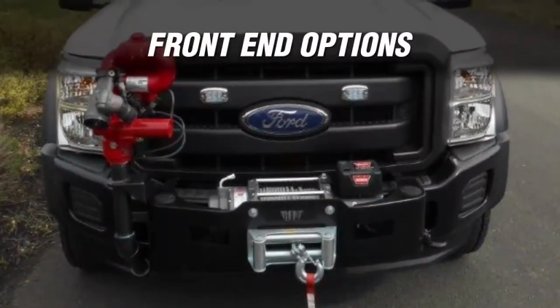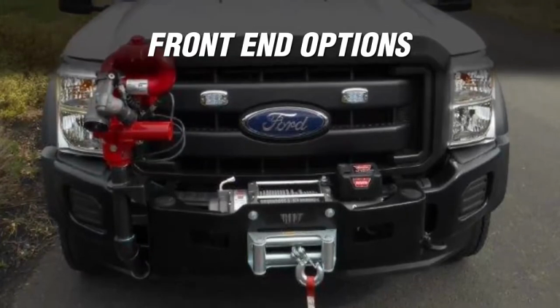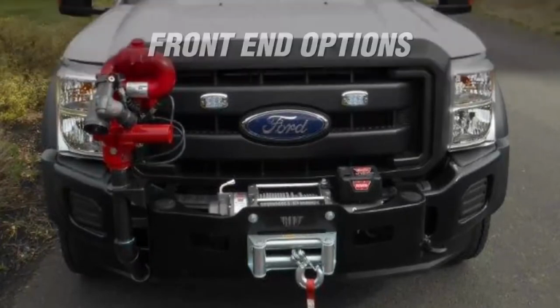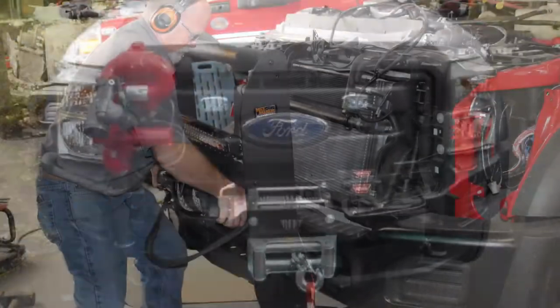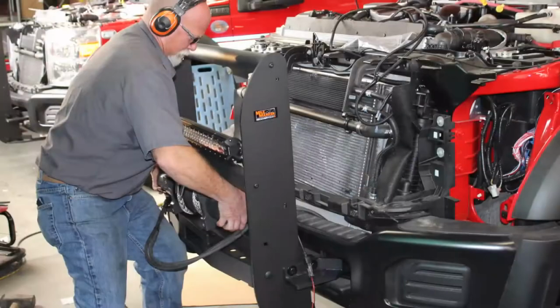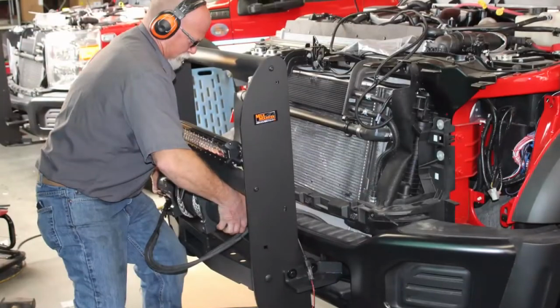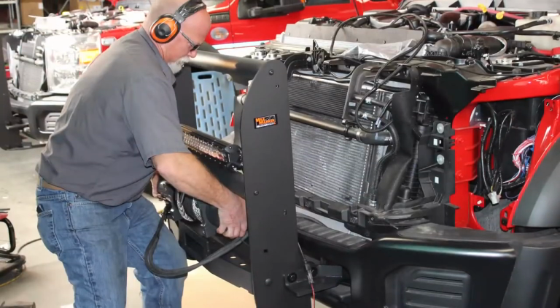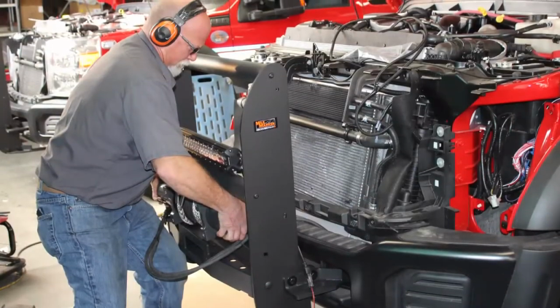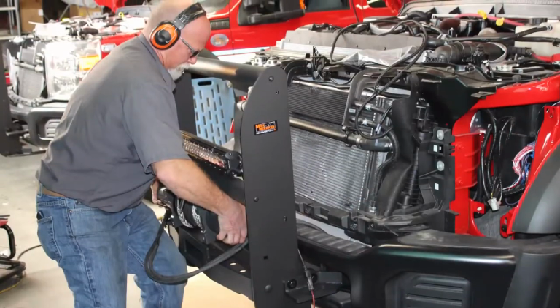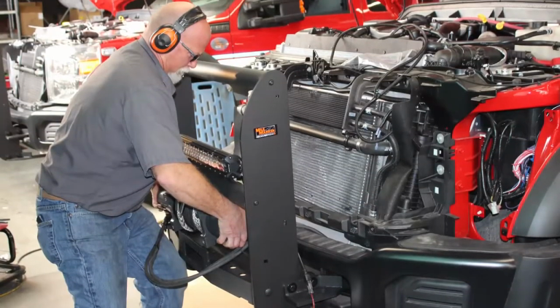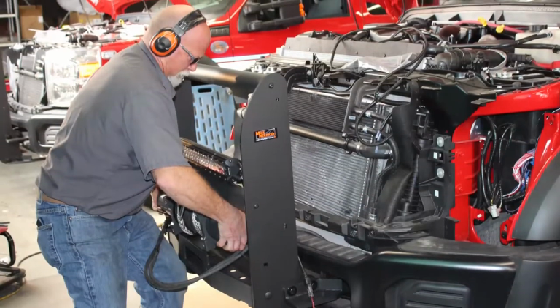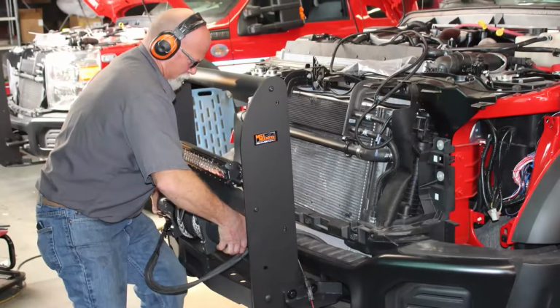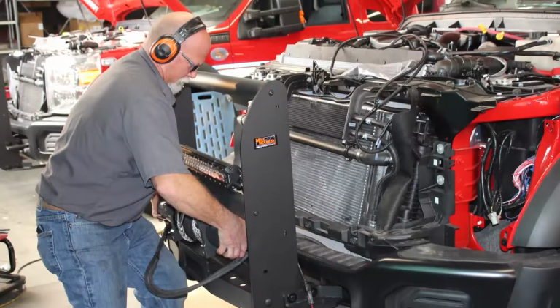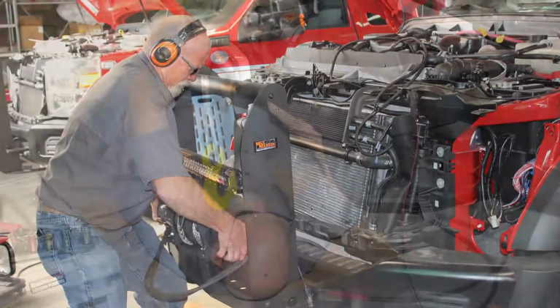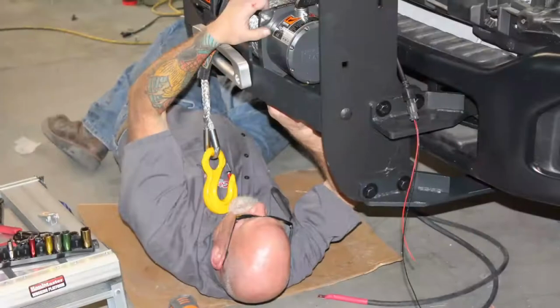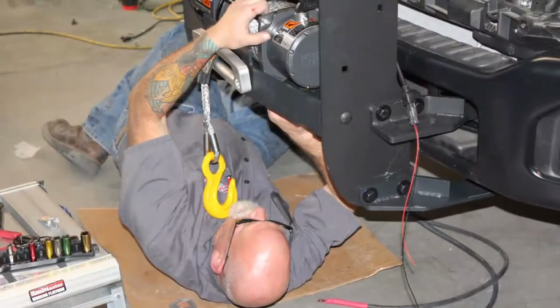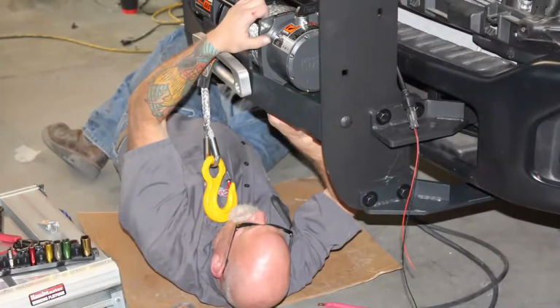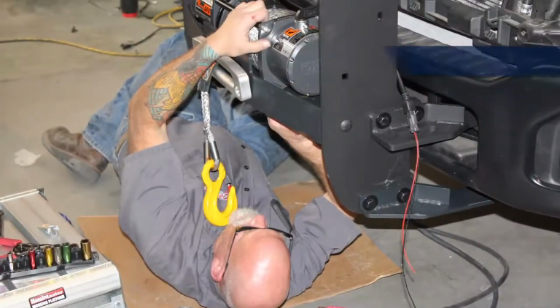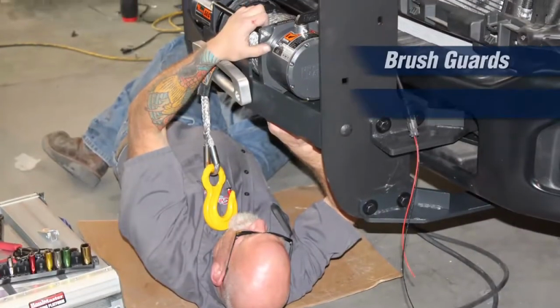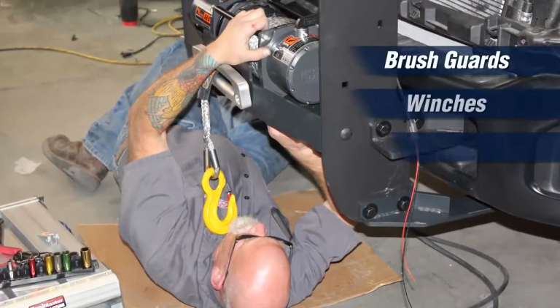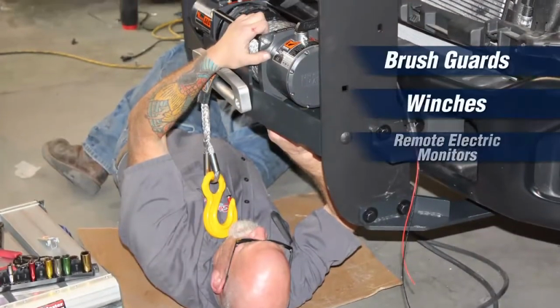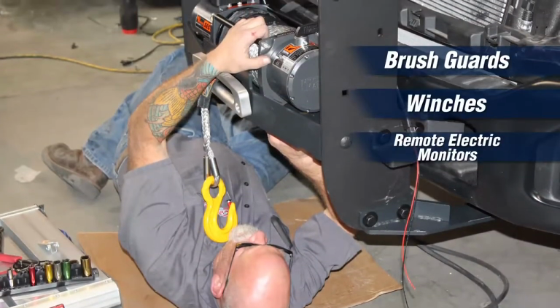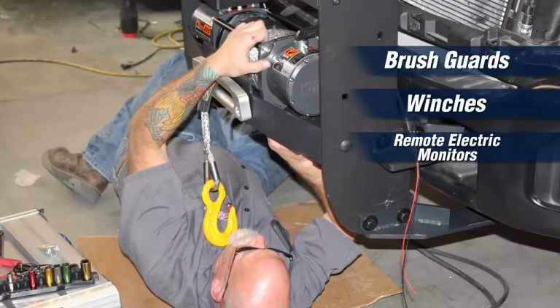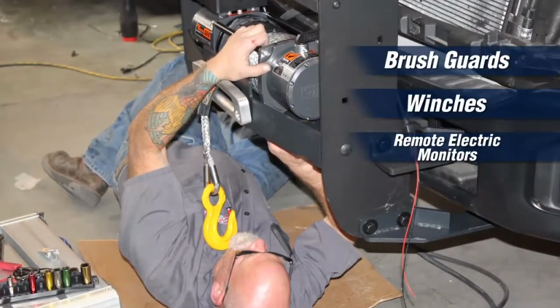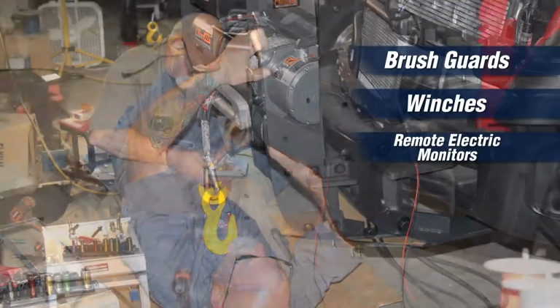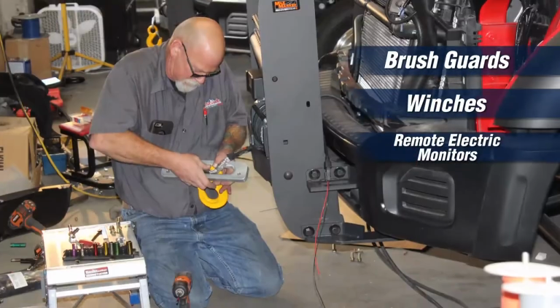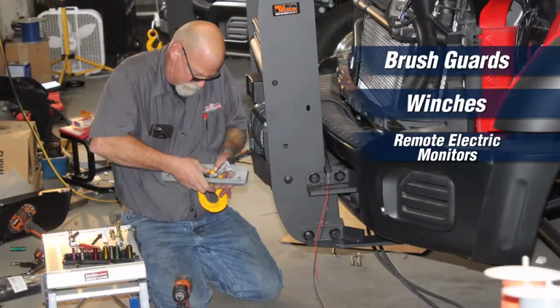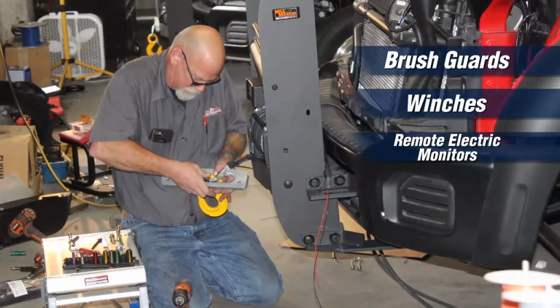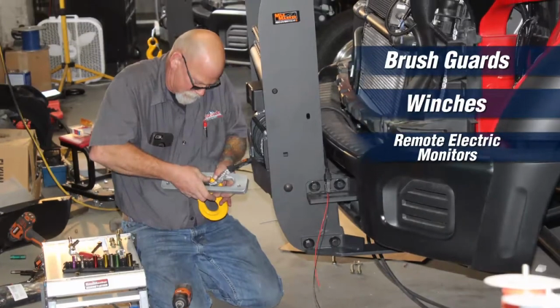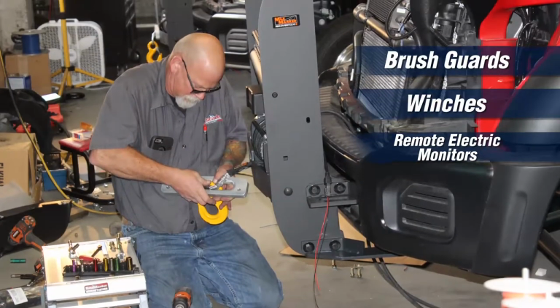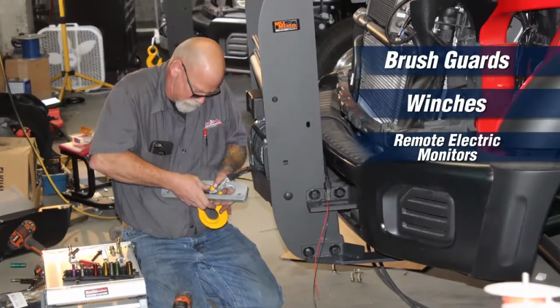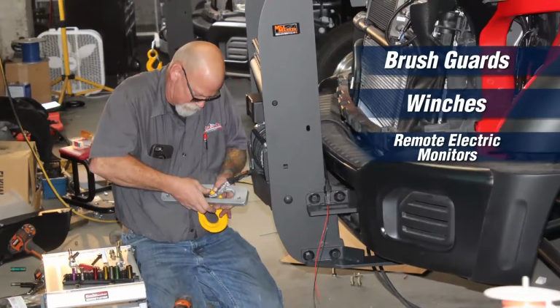Strengthen and protect your scene entry with custom bumpers and brush guards. Add power with winches and monitors.